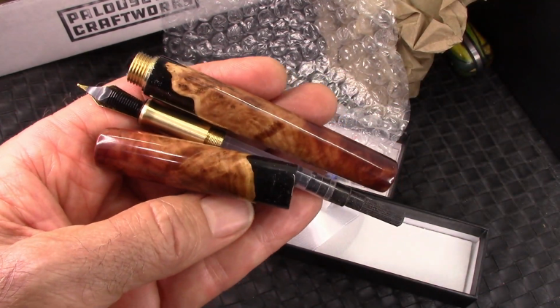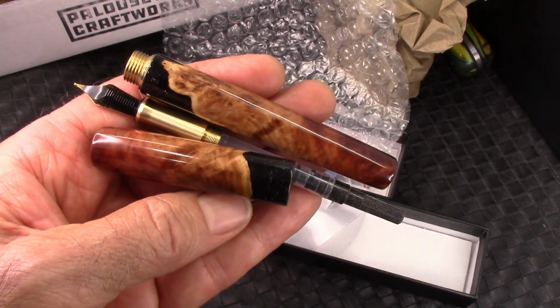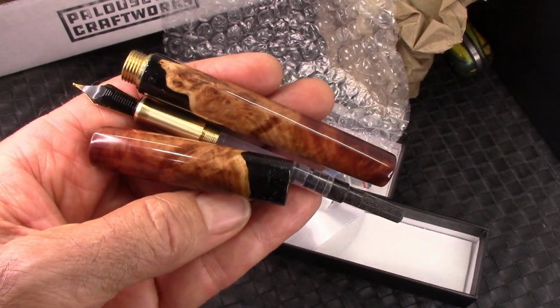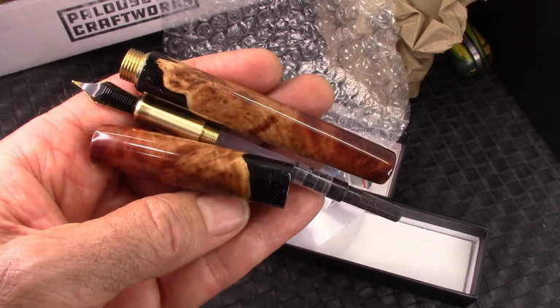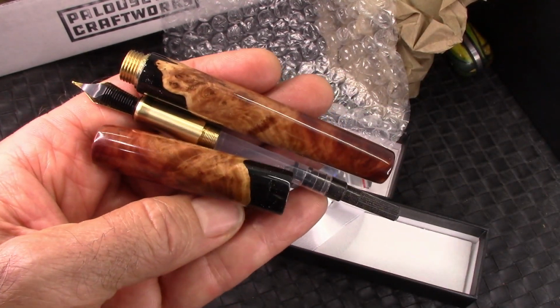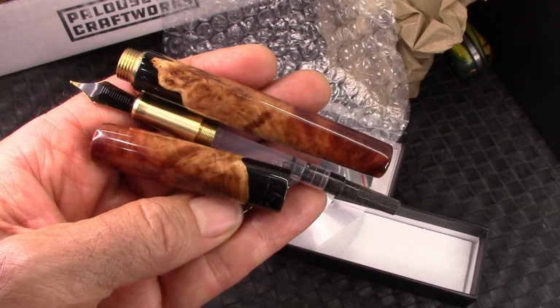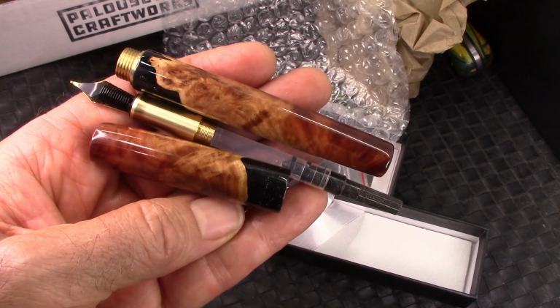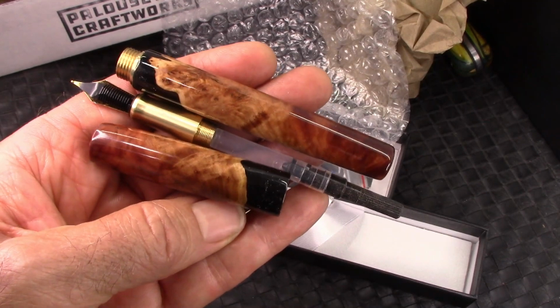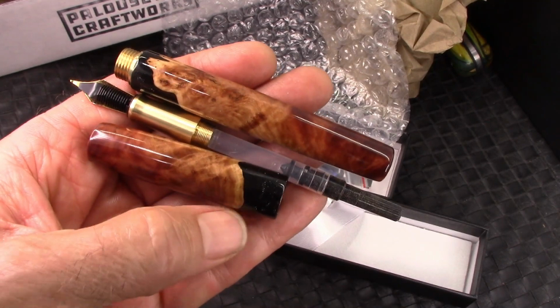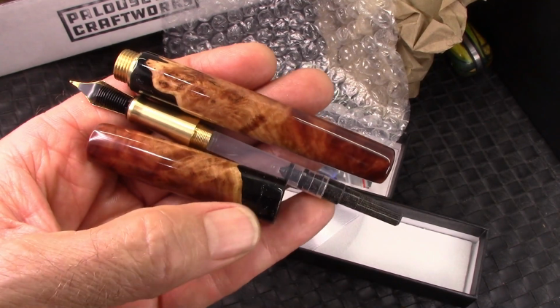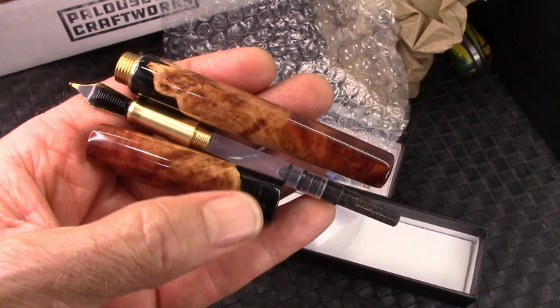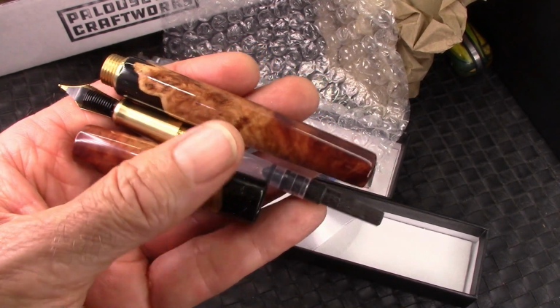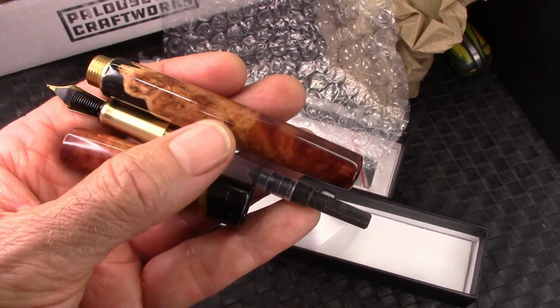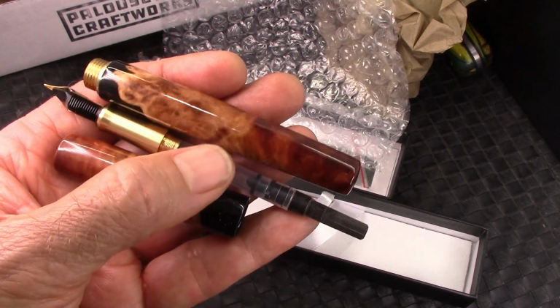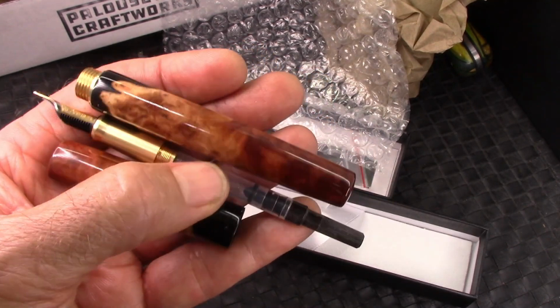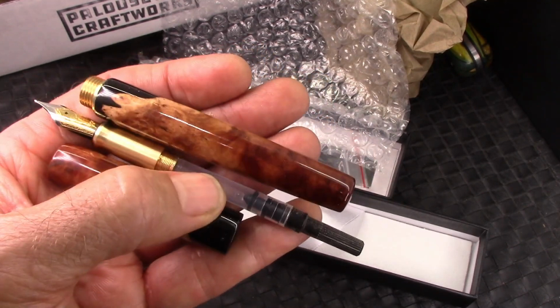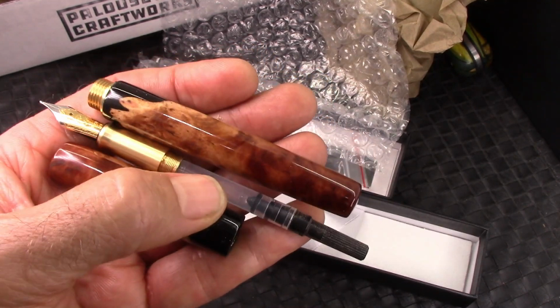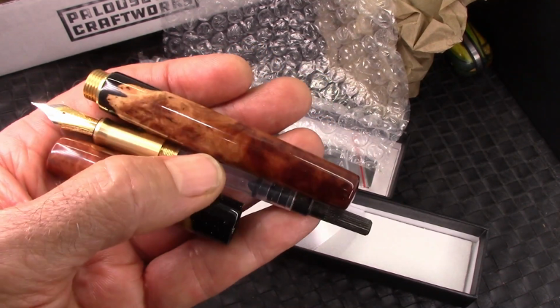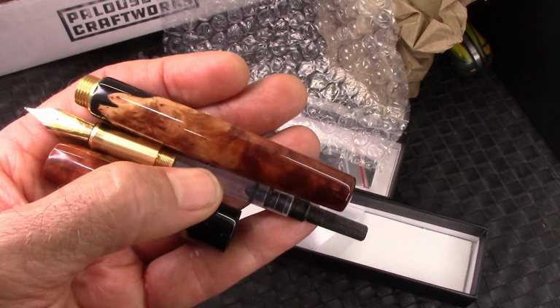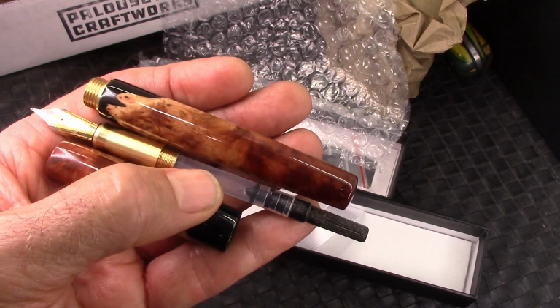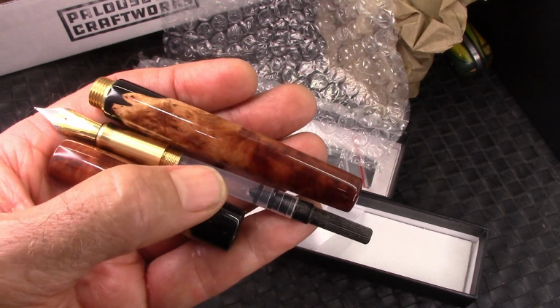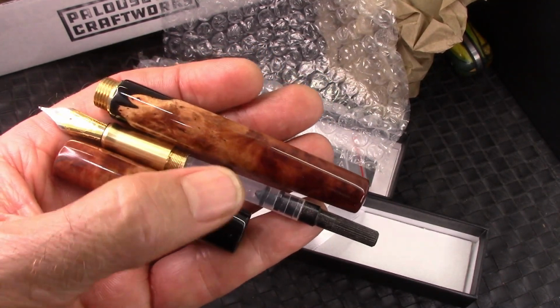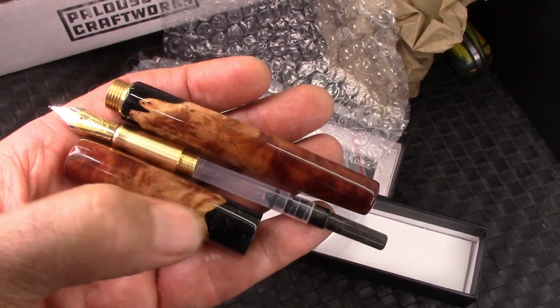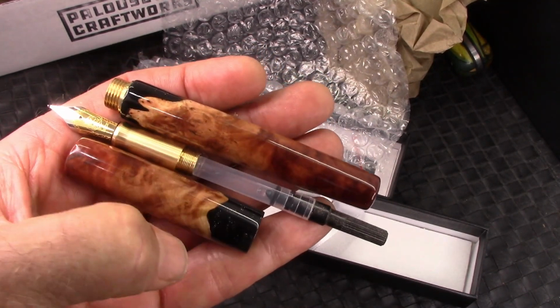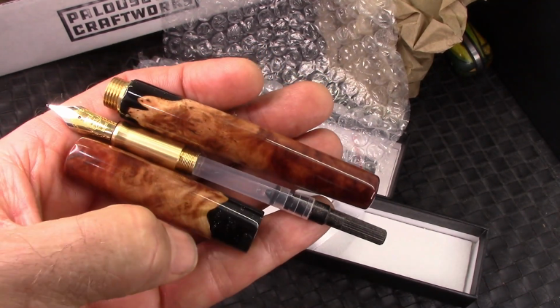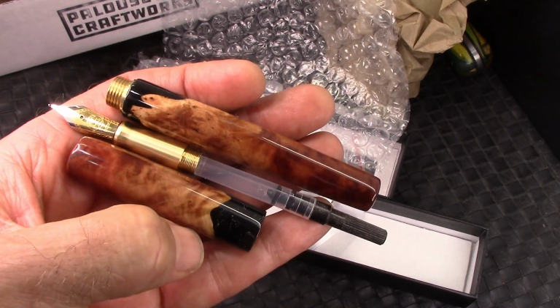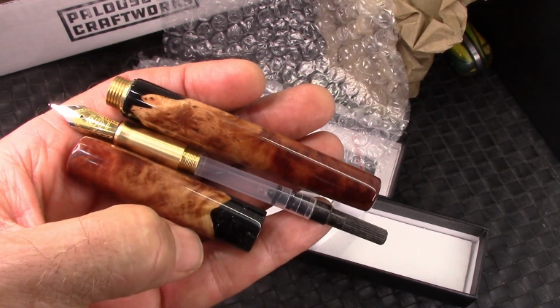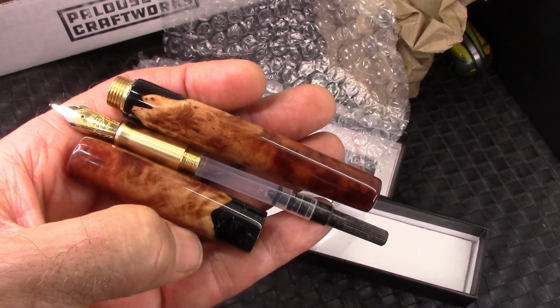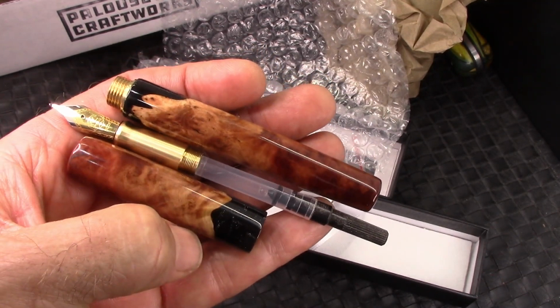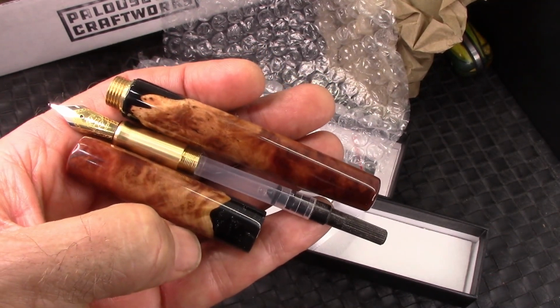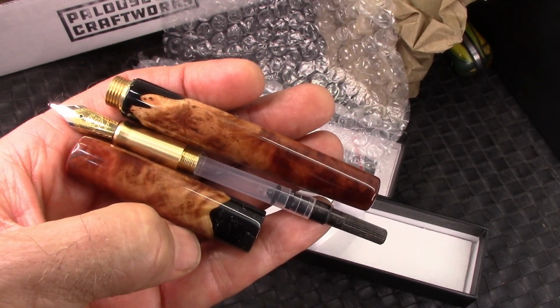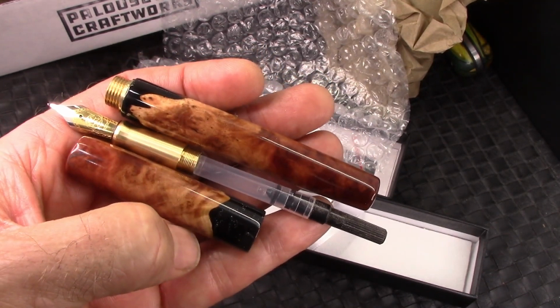Let's explore it, figure out what kind of ink we're going to put in it, and put a nib to paper.